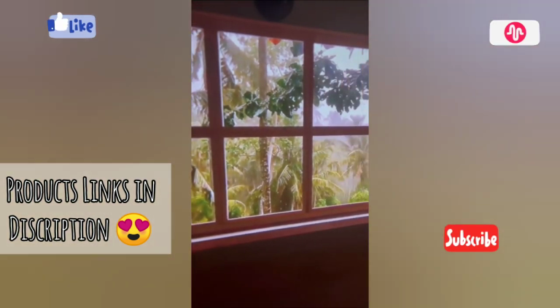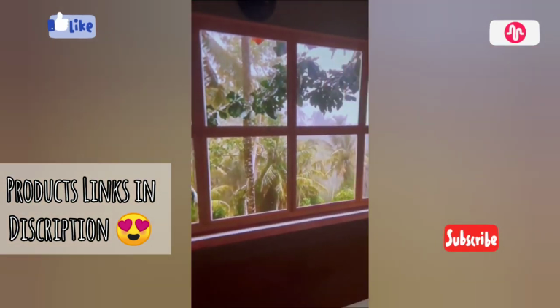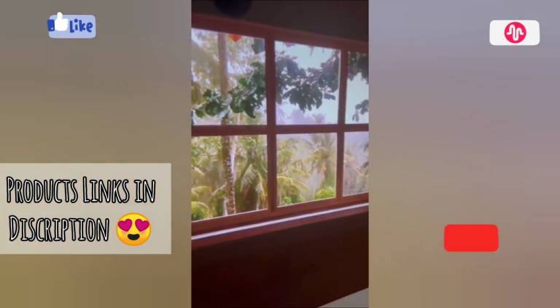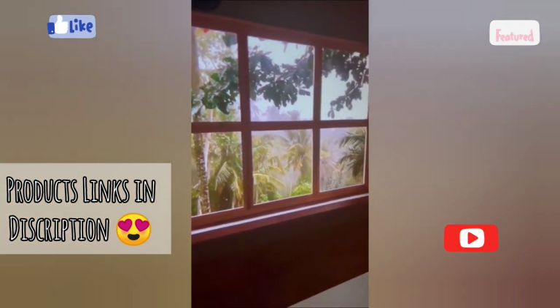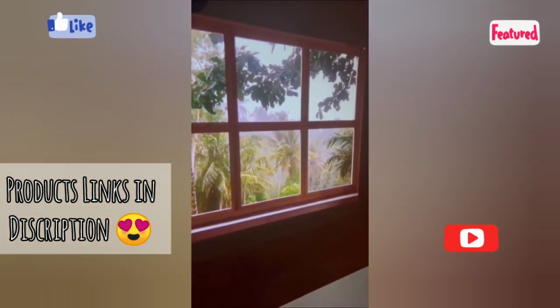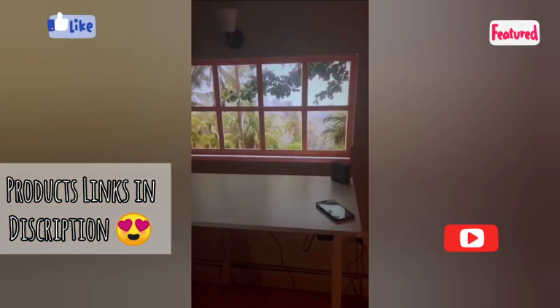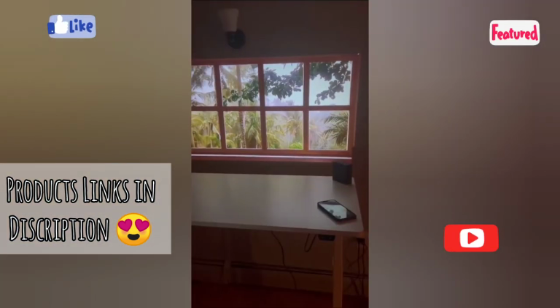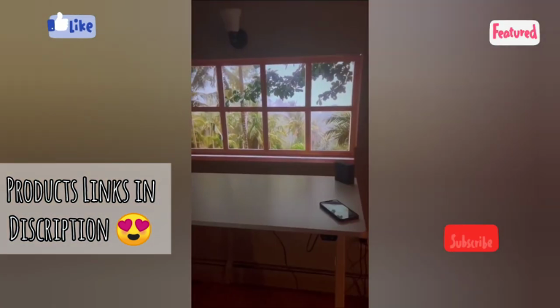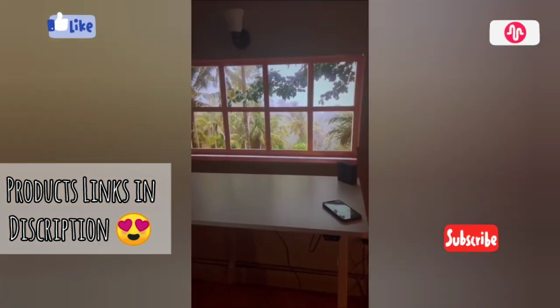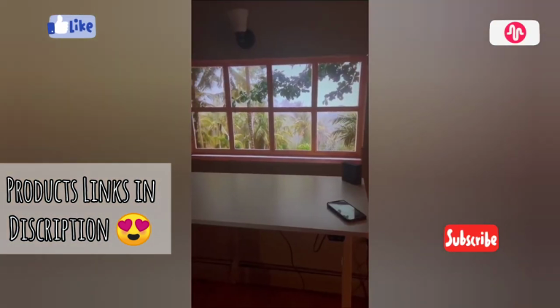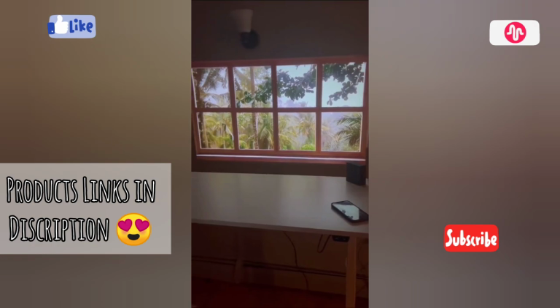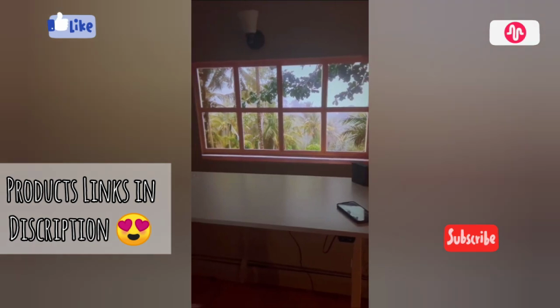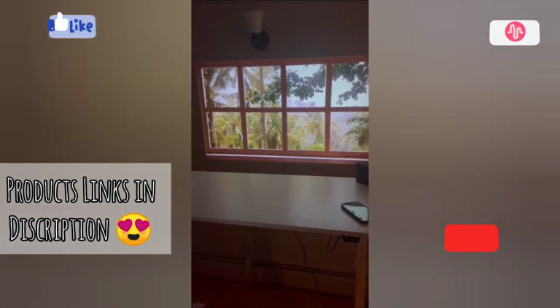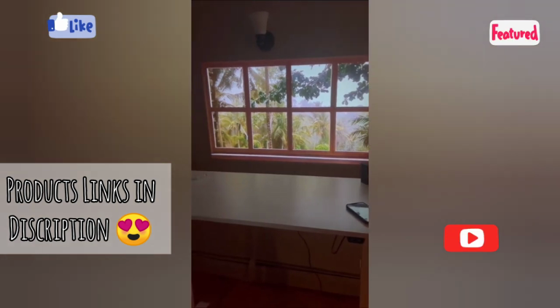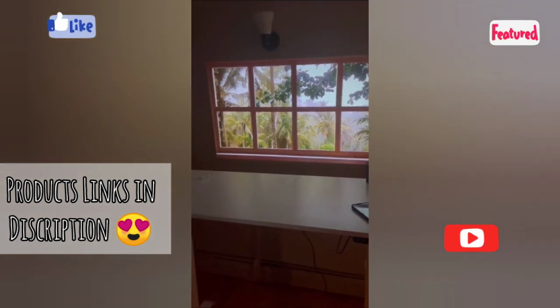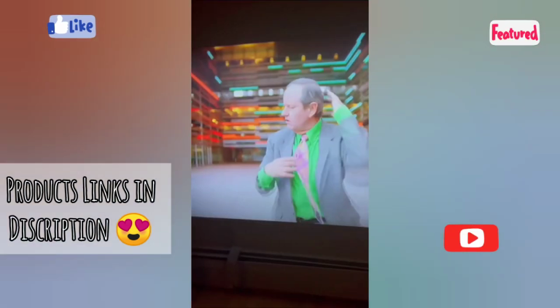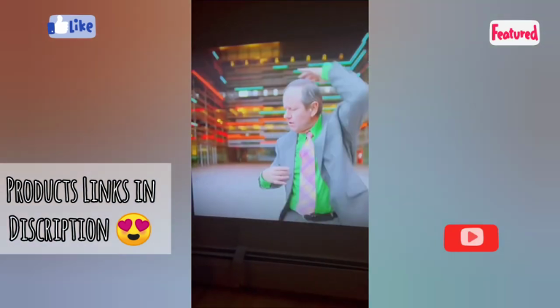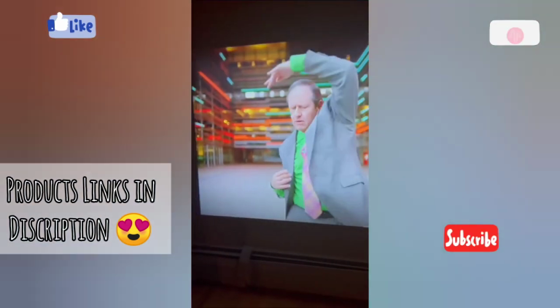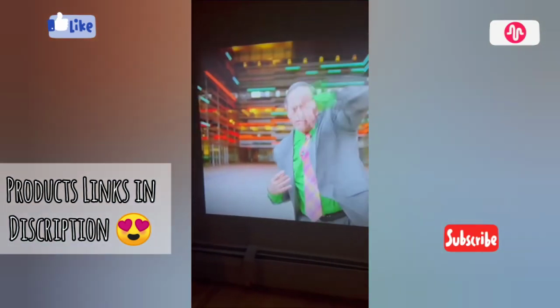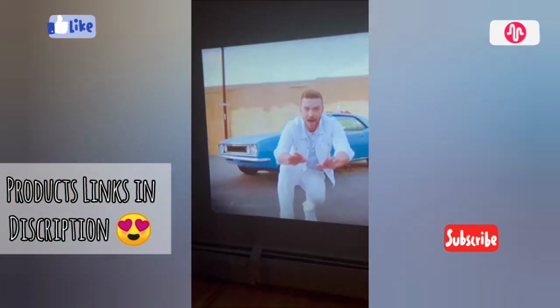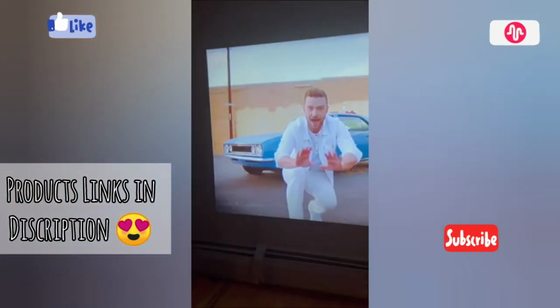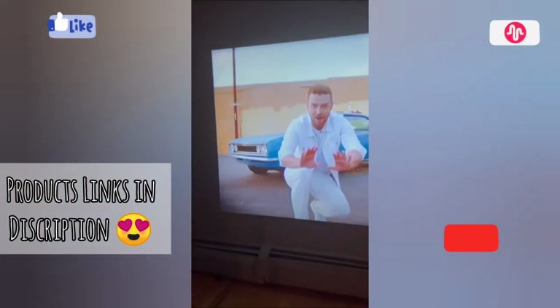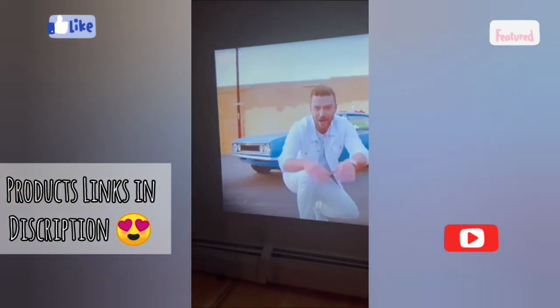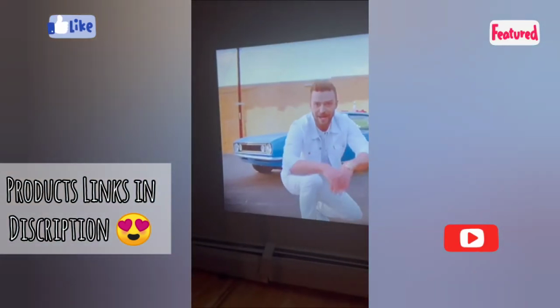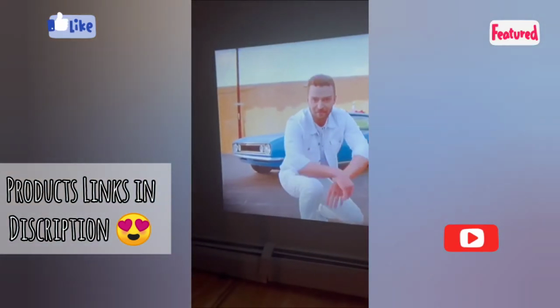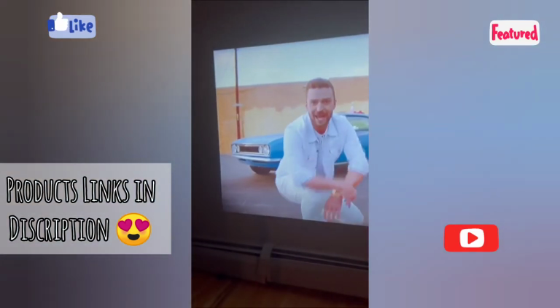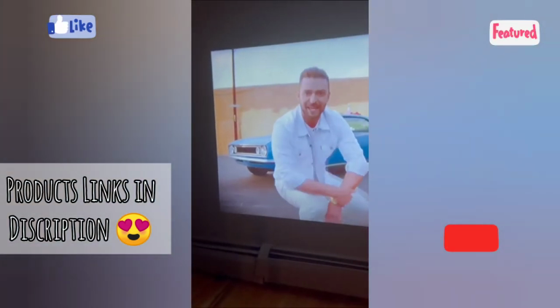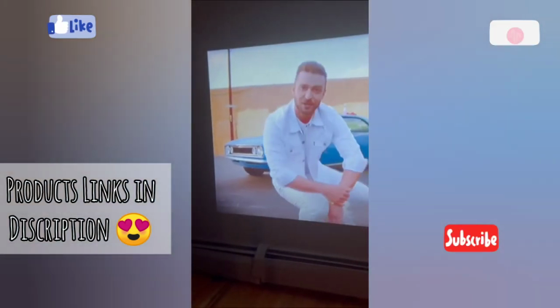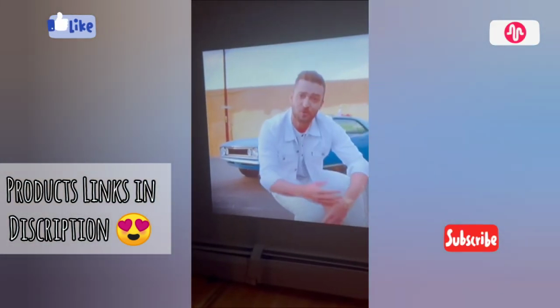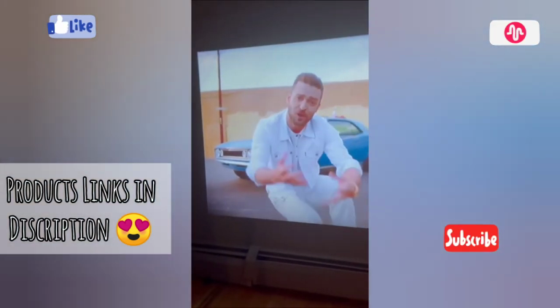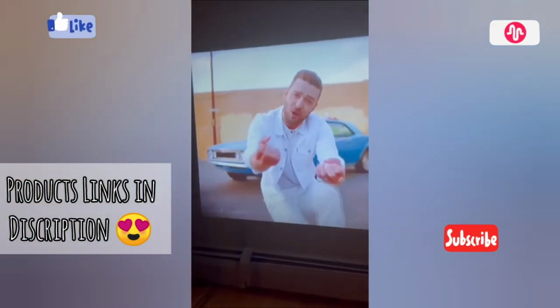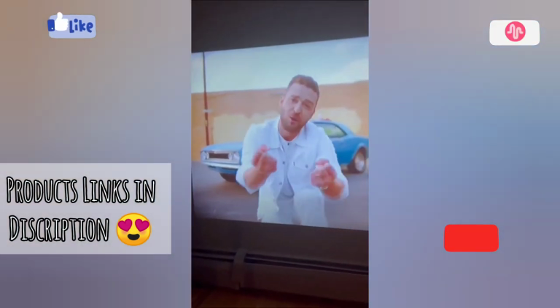We use this almost every single day to watch TV, movies, or just put up interesting scenery on our wall or projector screen.